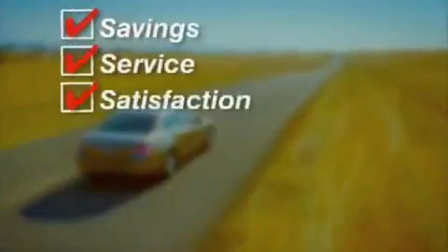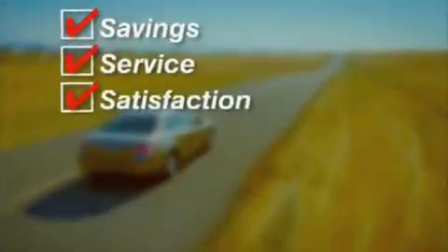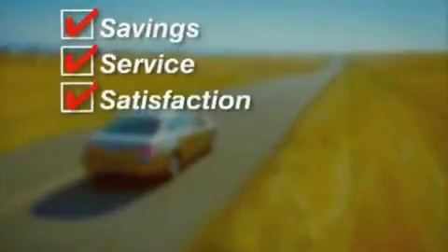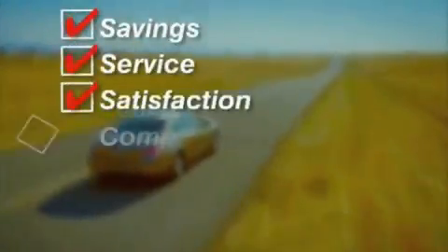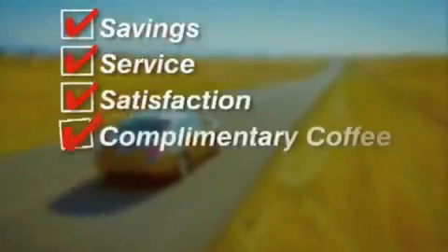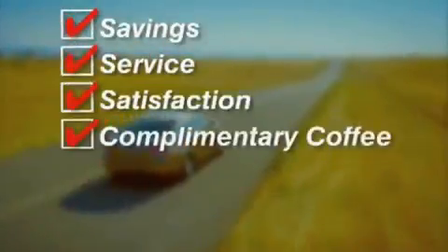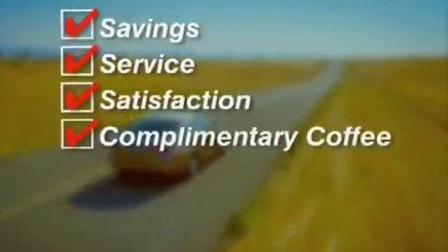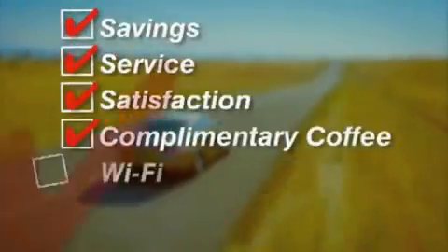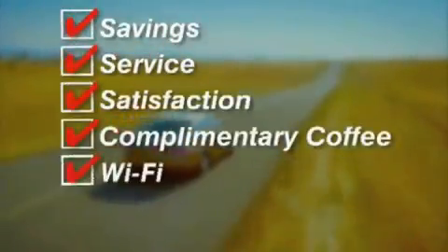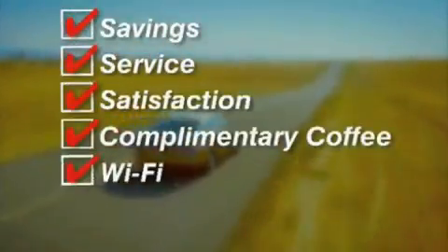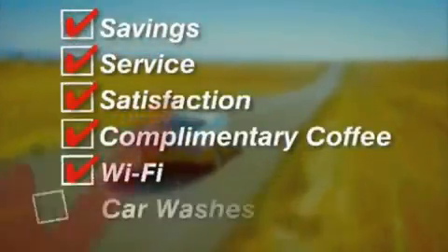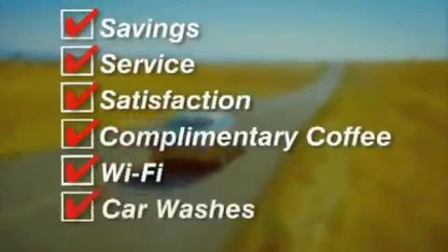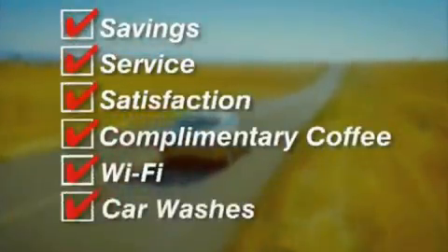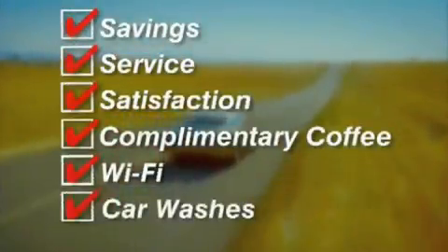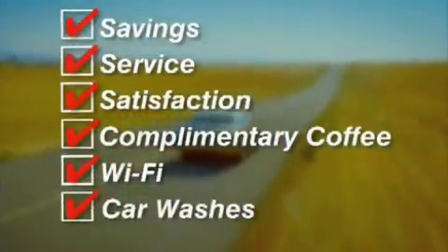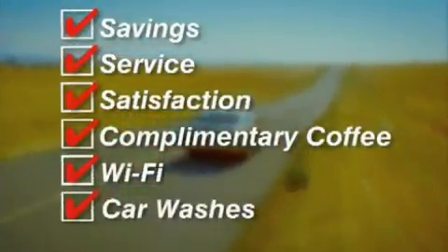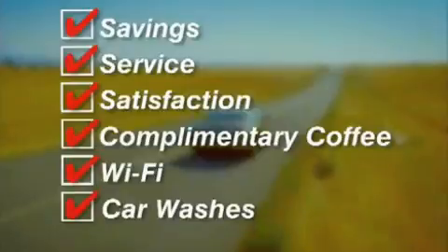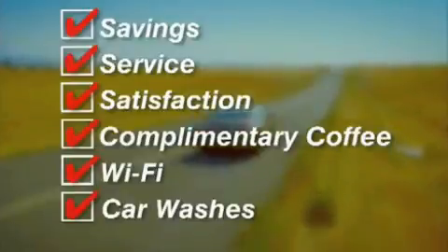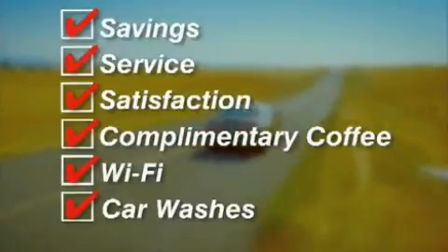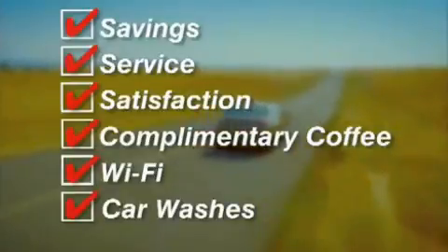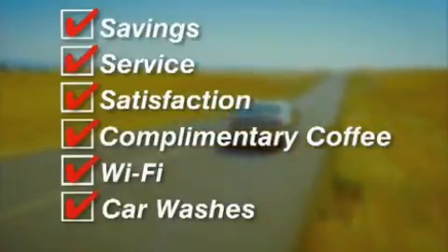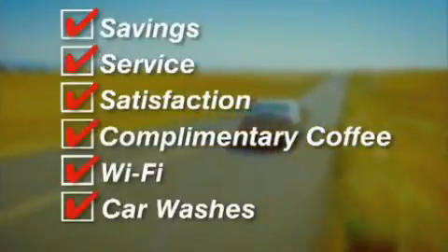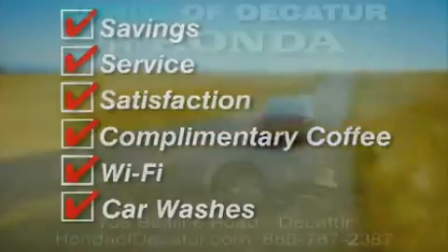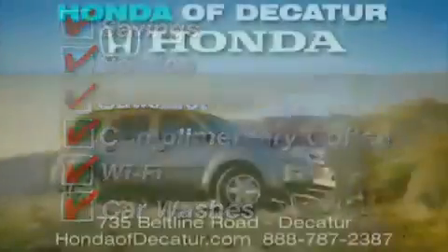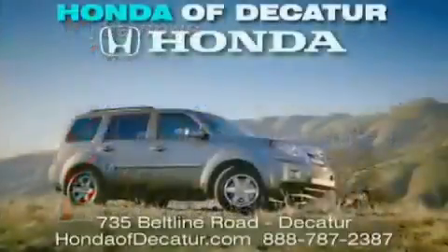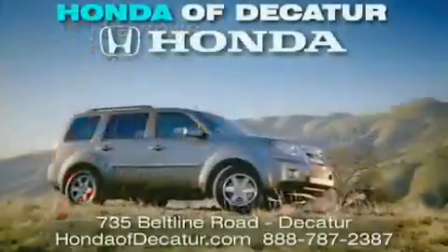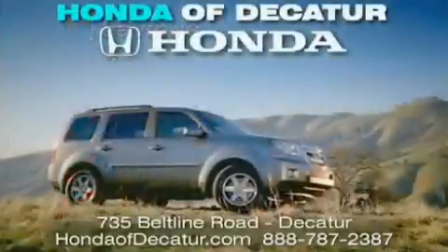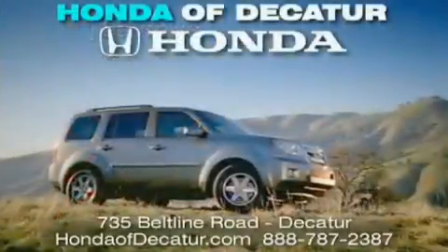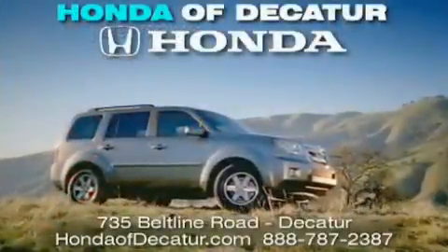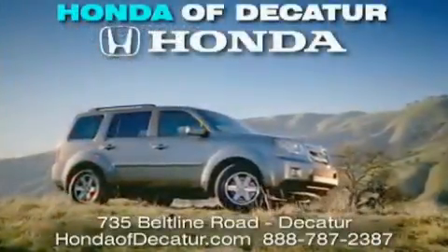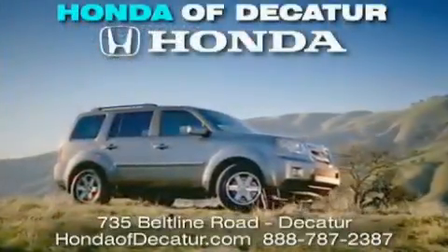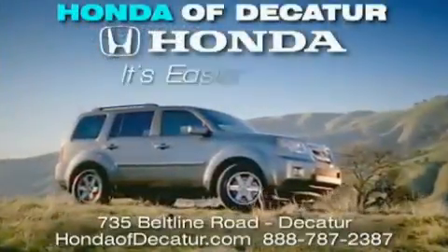Complimentary coffee, Wi-Fi, and car washes. Schedule your test drive today. Honda of Decatur, on the Beltline — it's easier here.